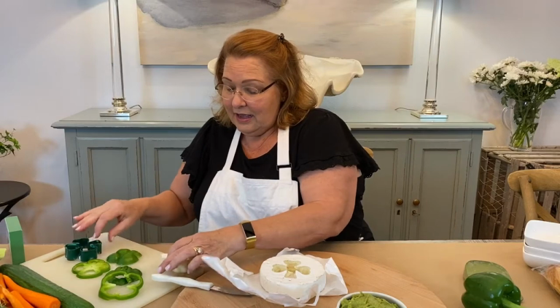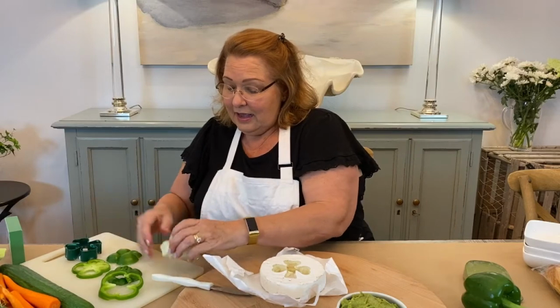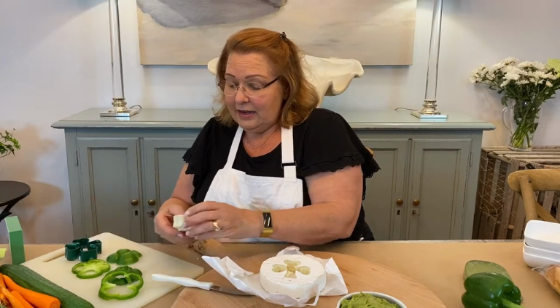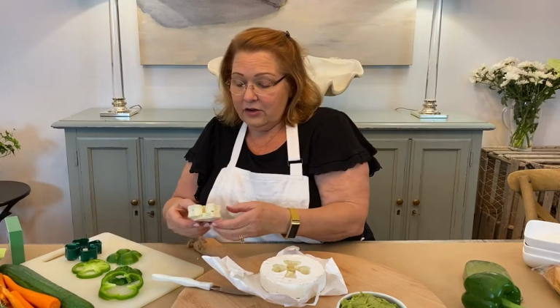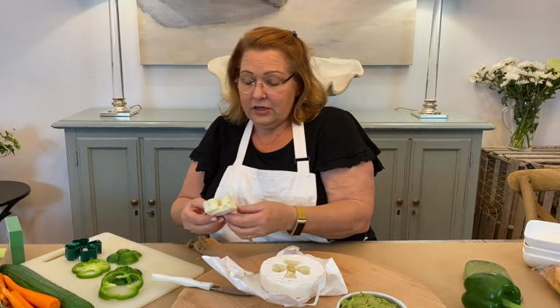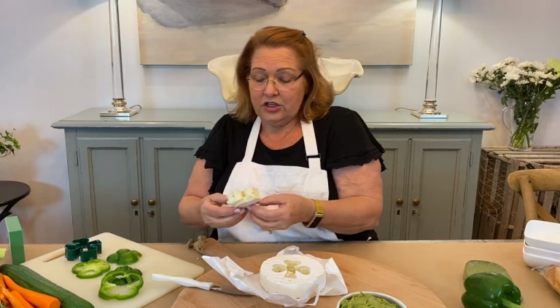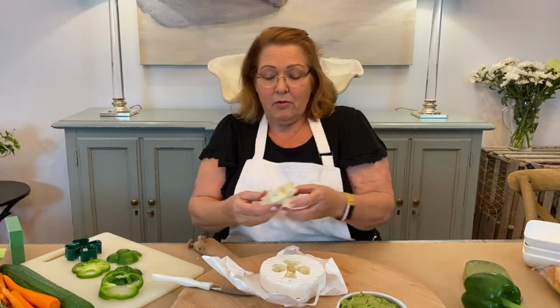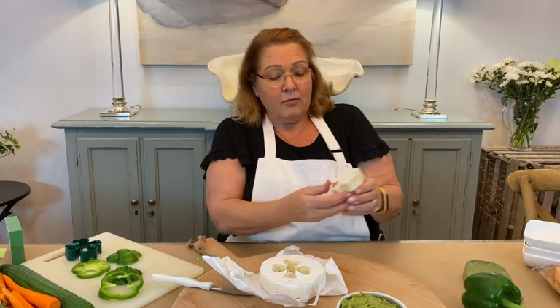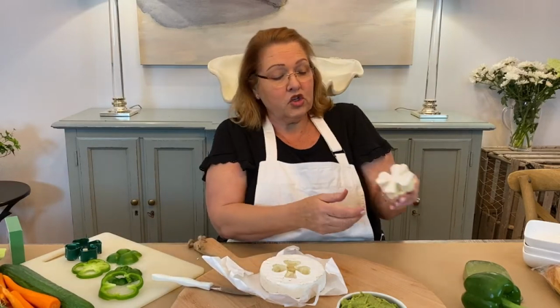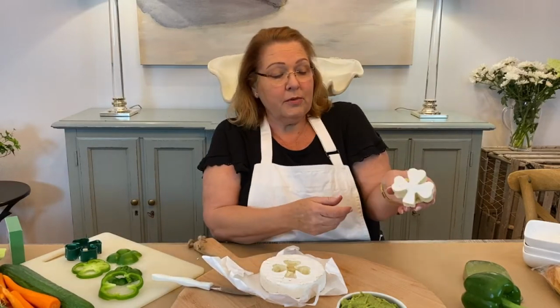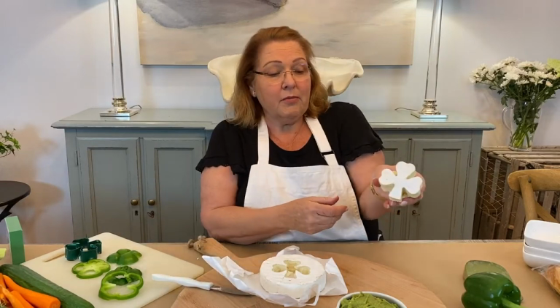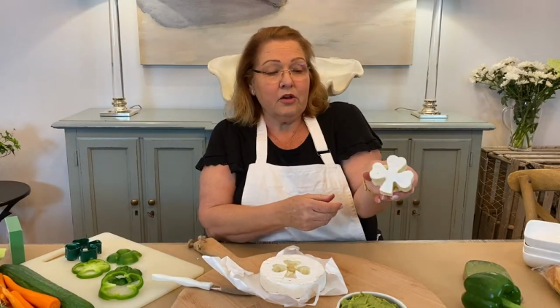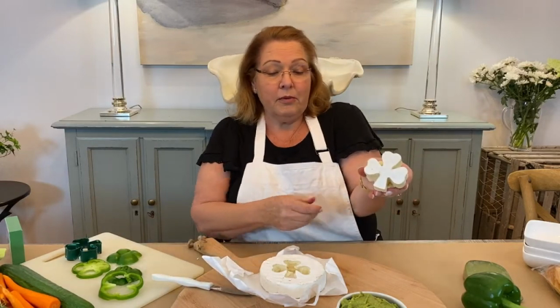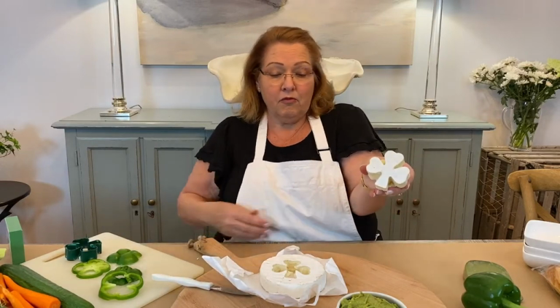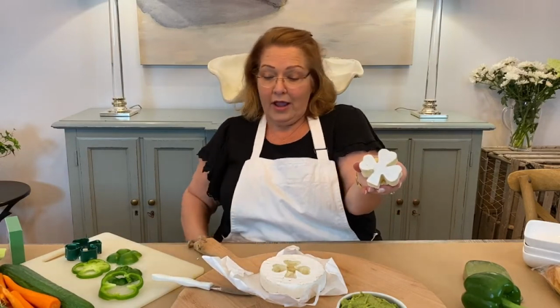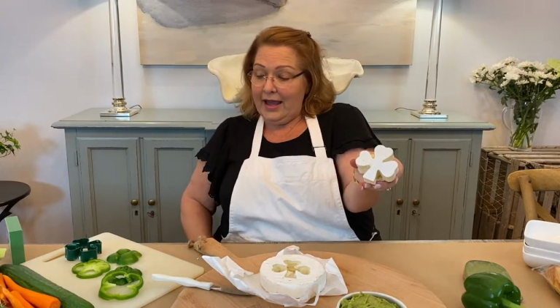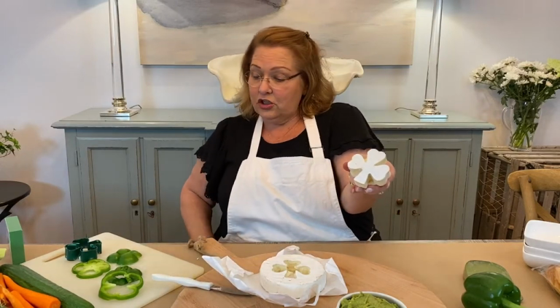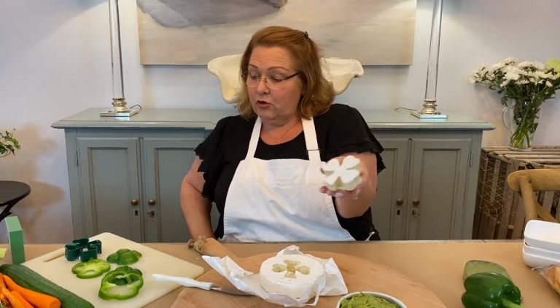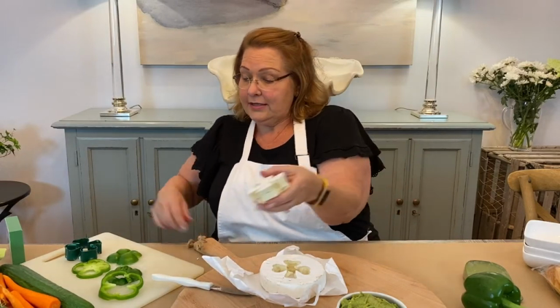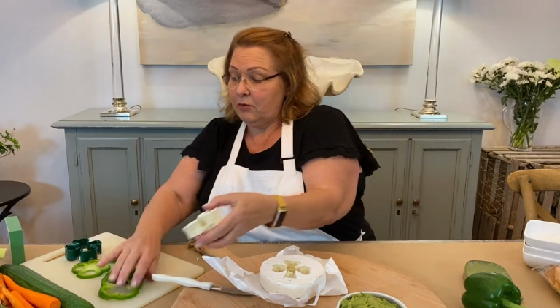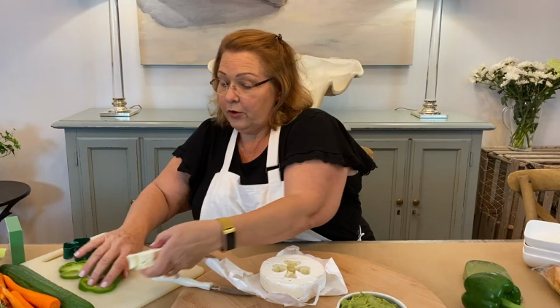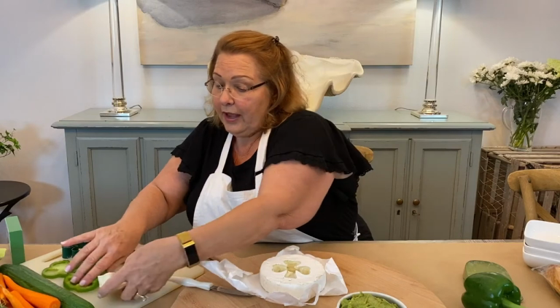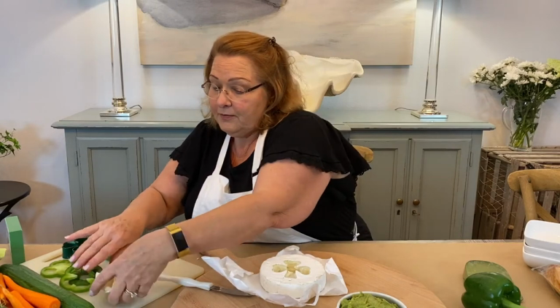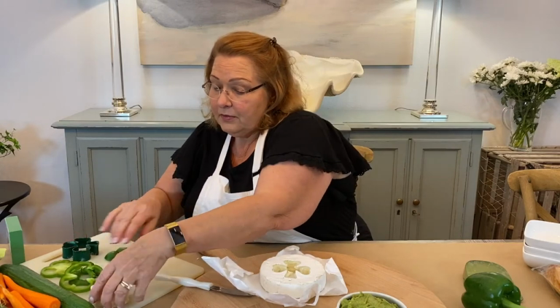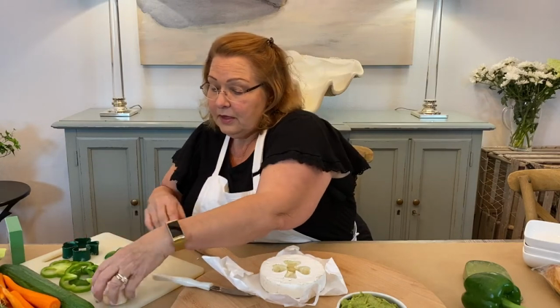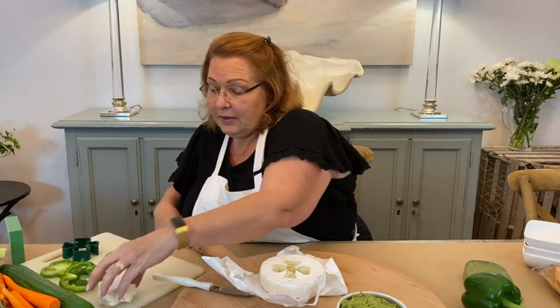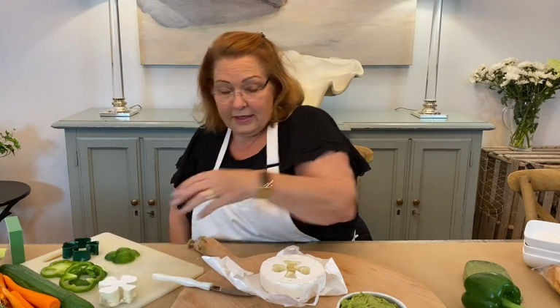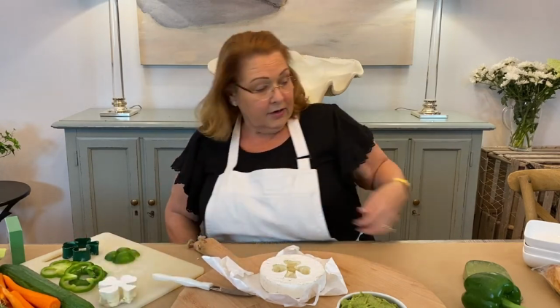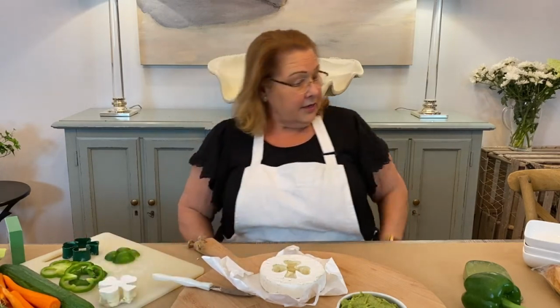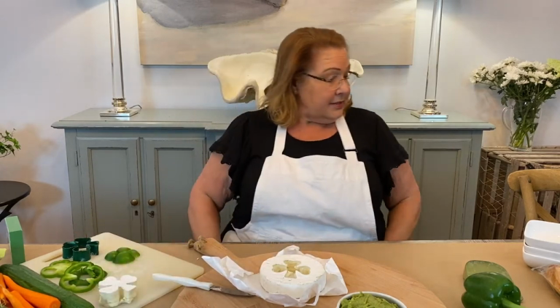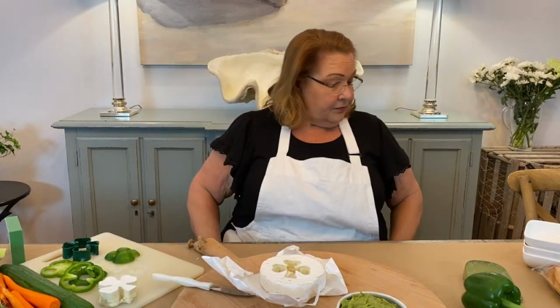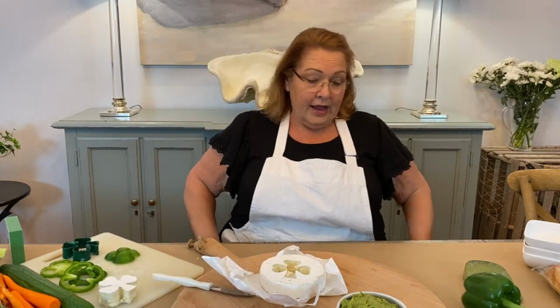Here's our shamrock. I'm gonna trim it up a little bit before I add it to the grazing board. But there it is.